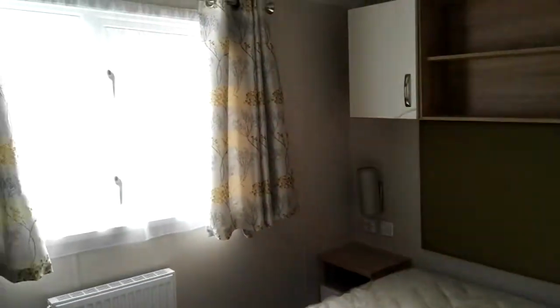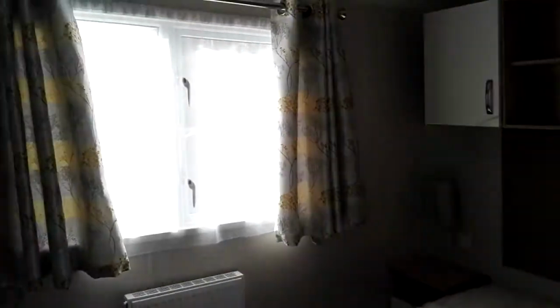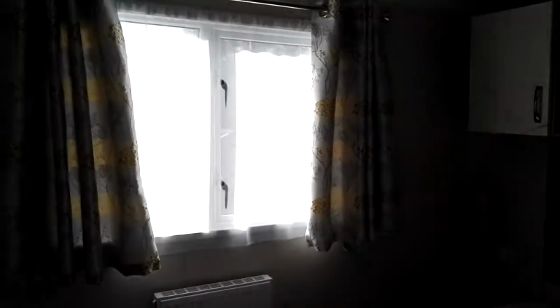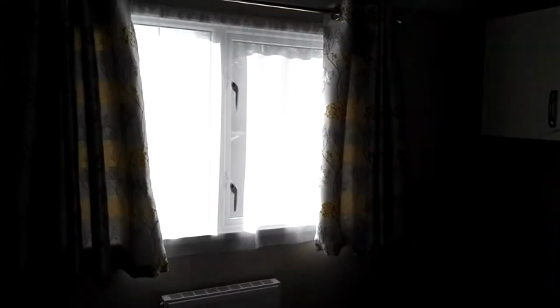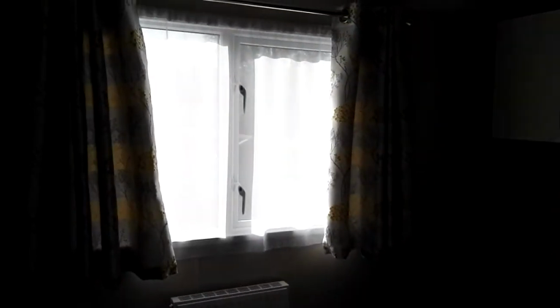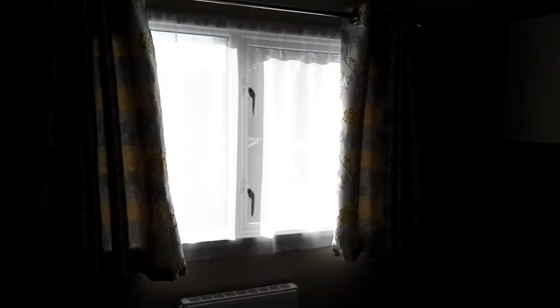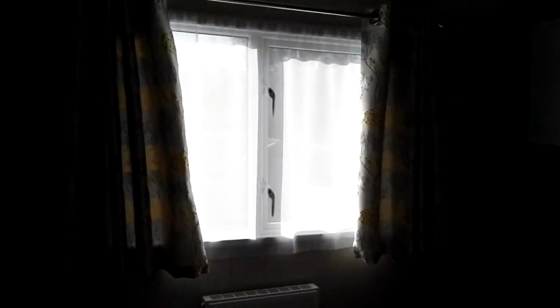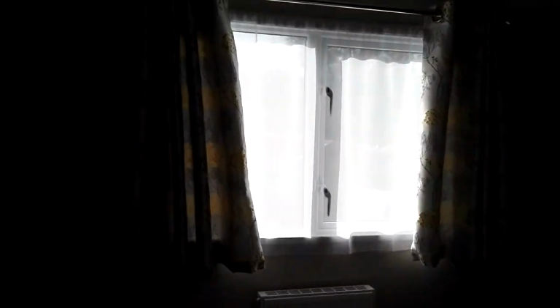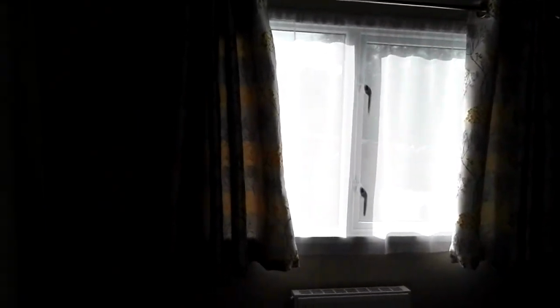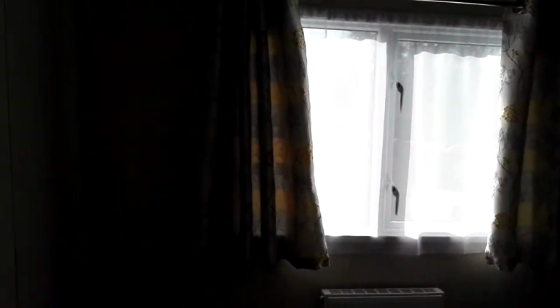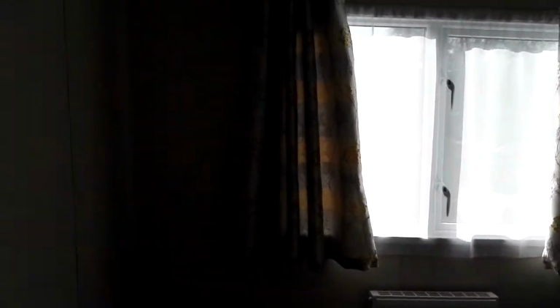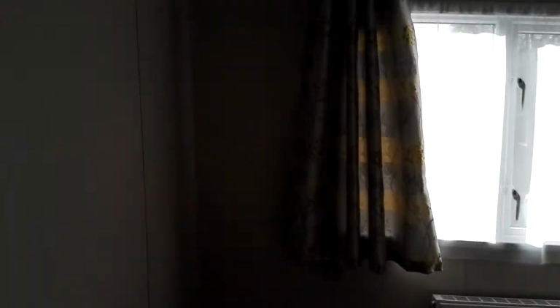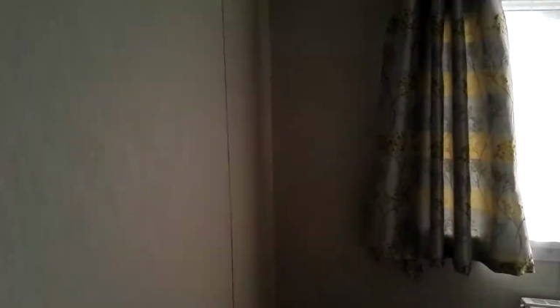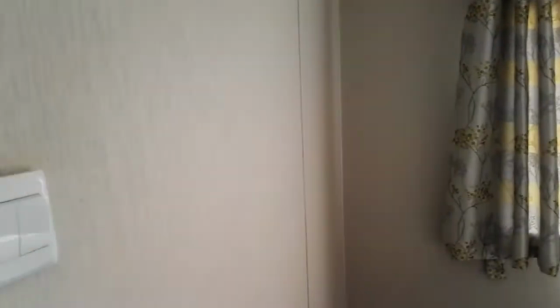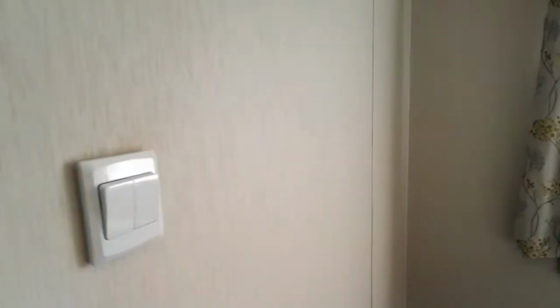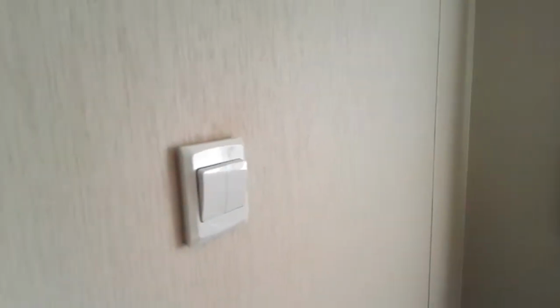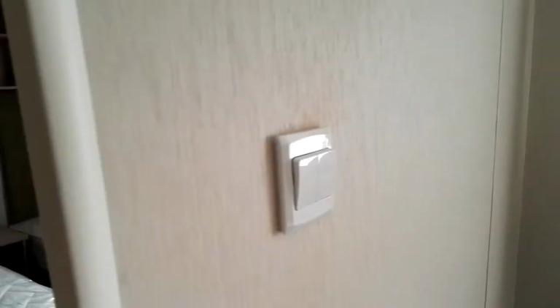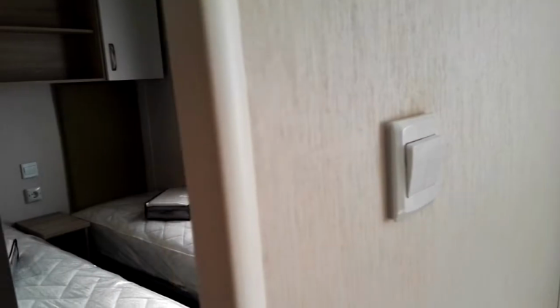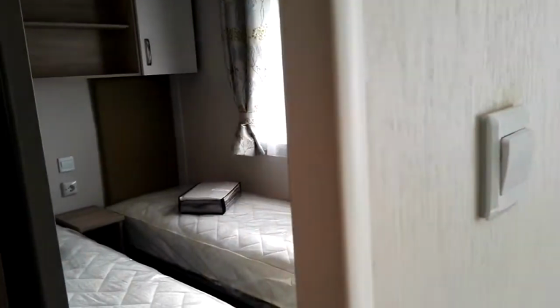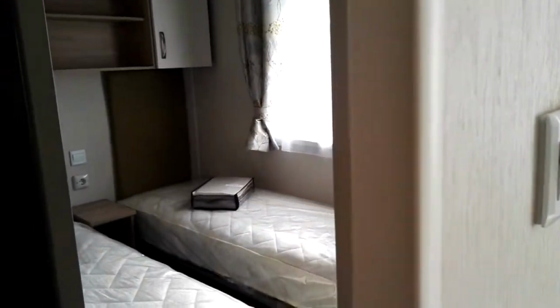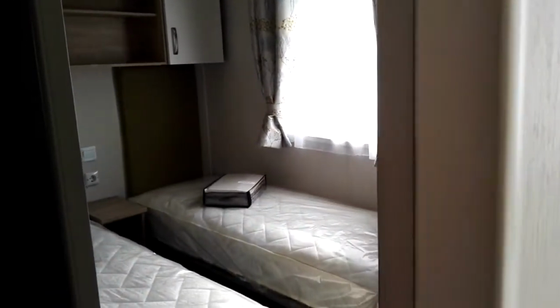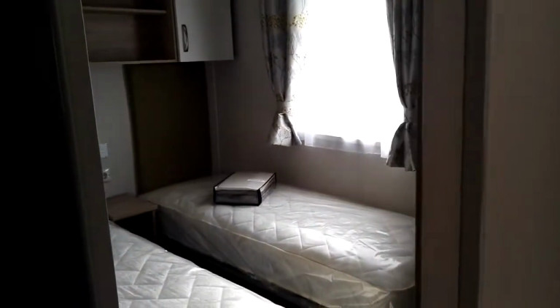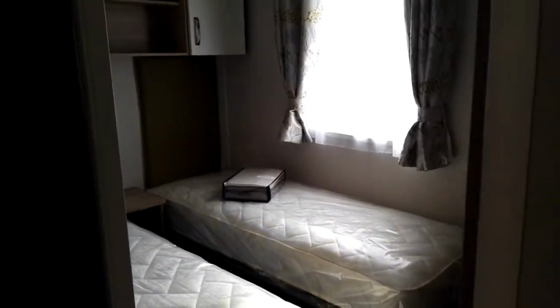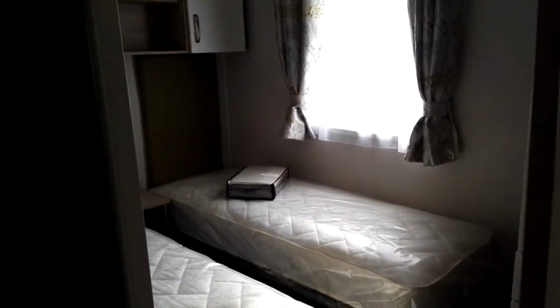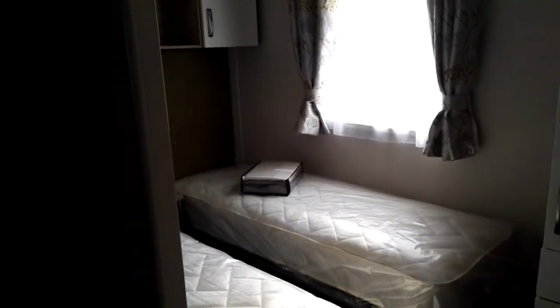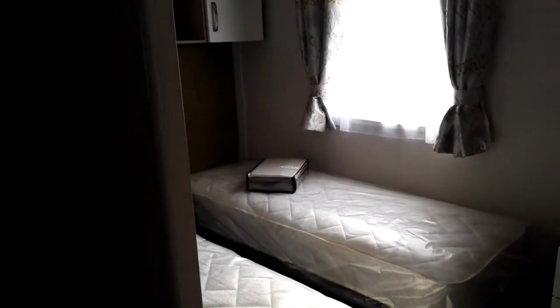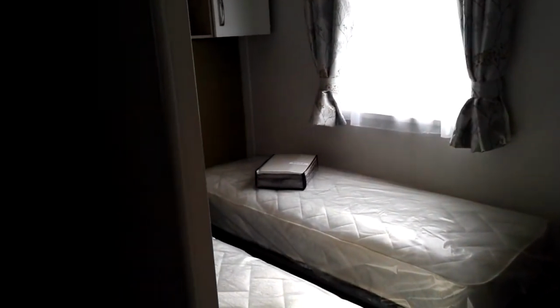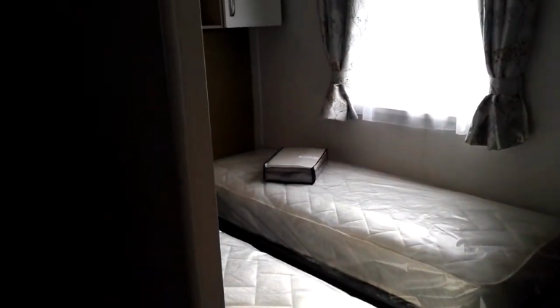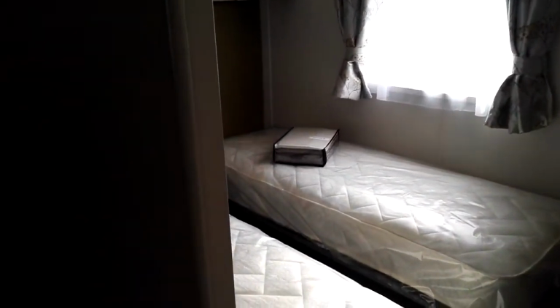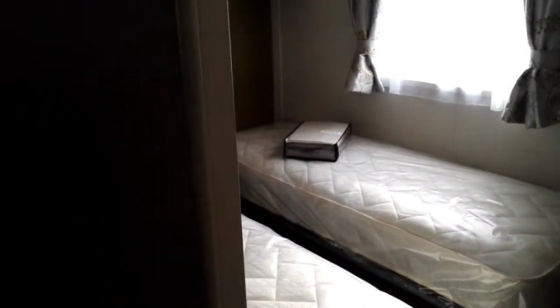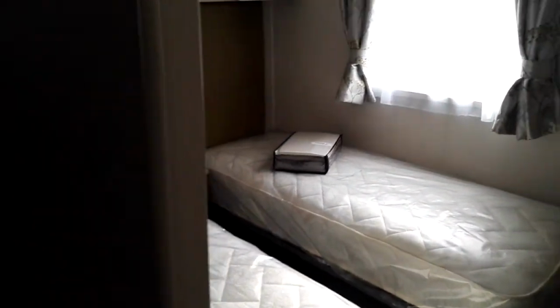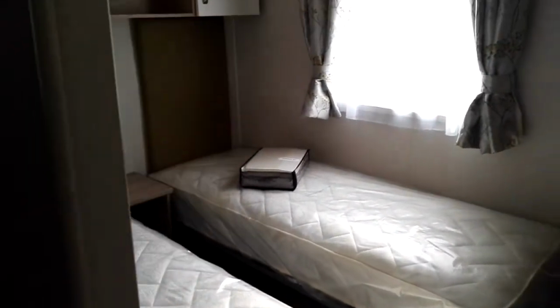And now let's go to the other bedroom with two single beds.